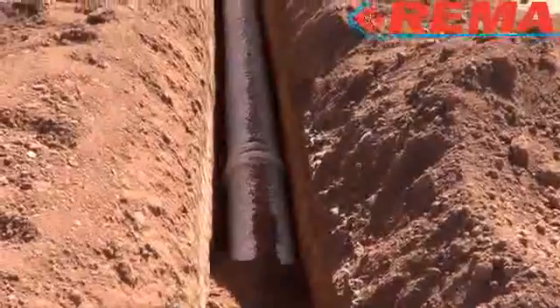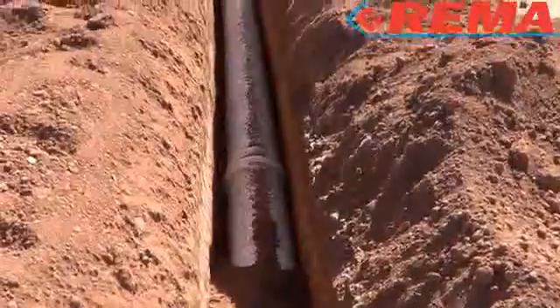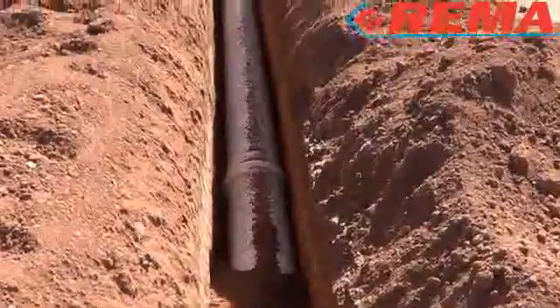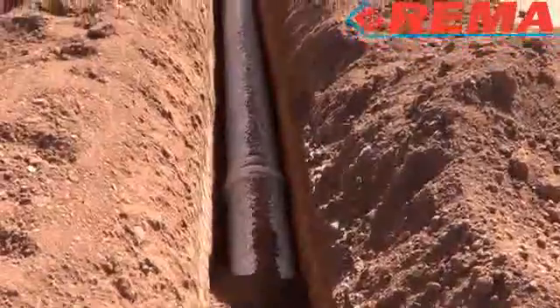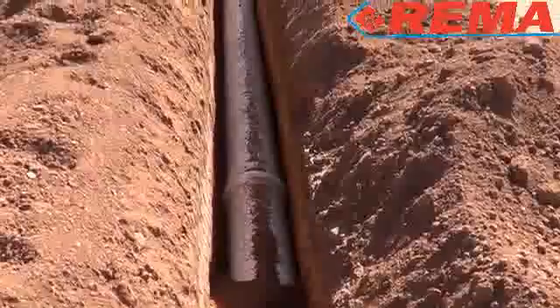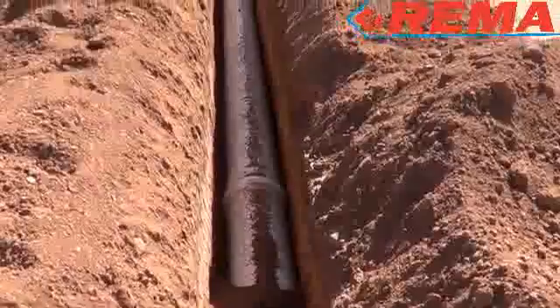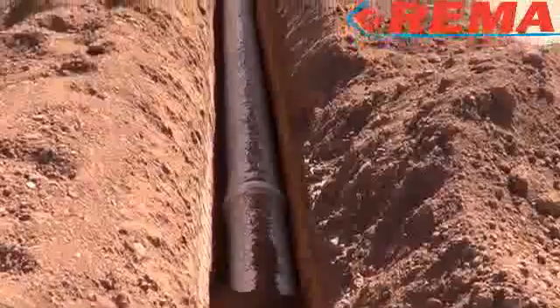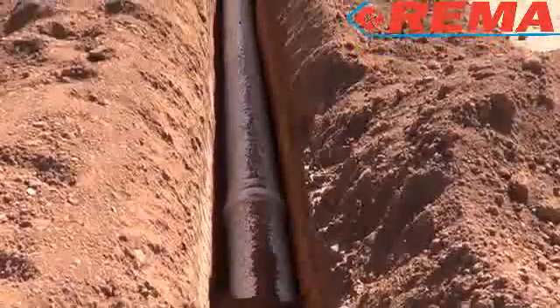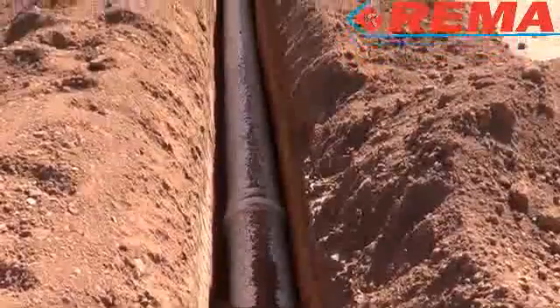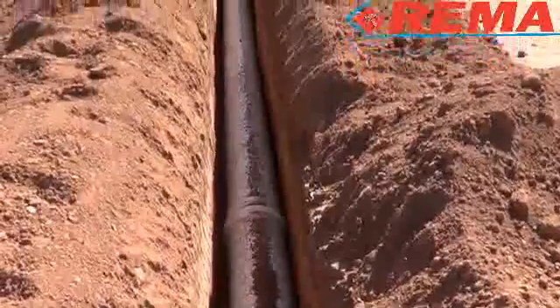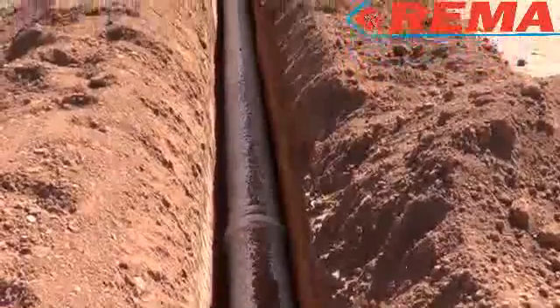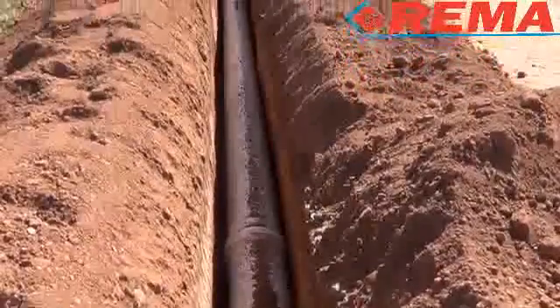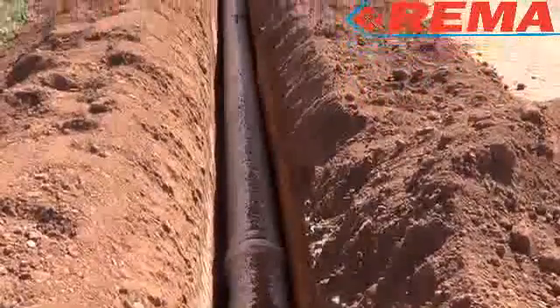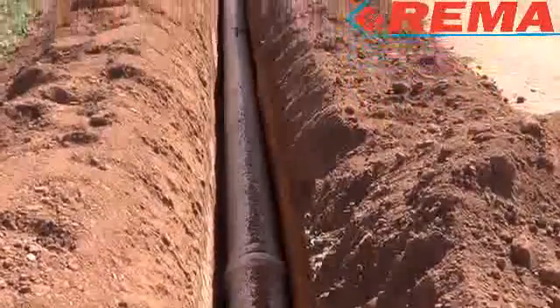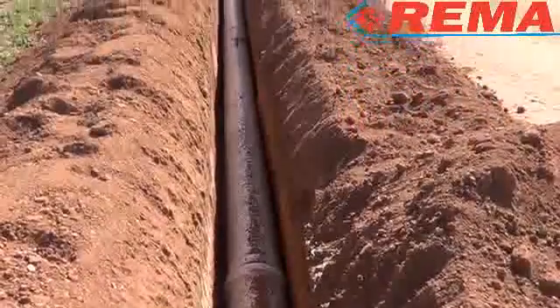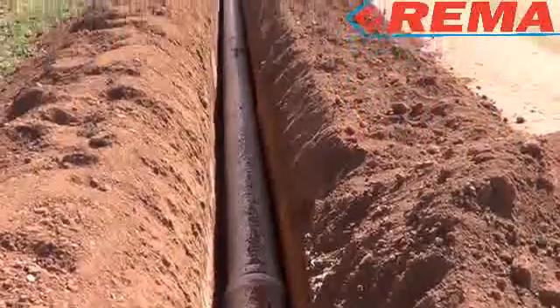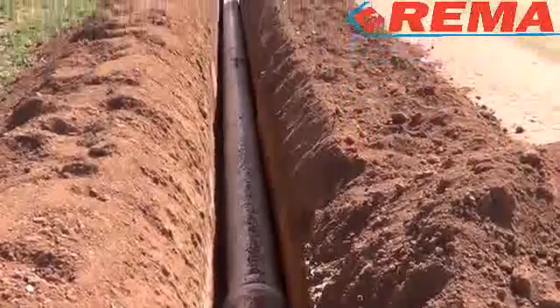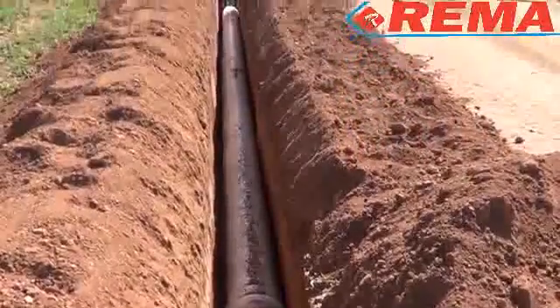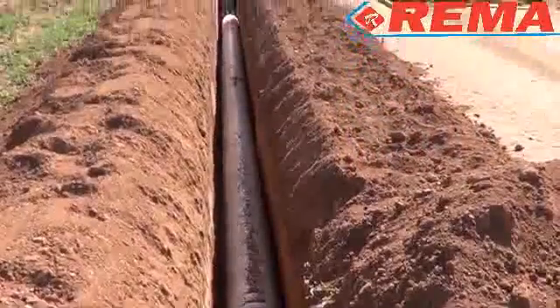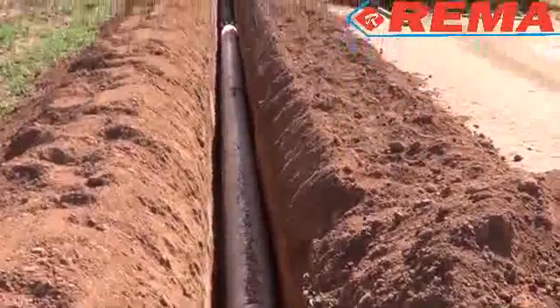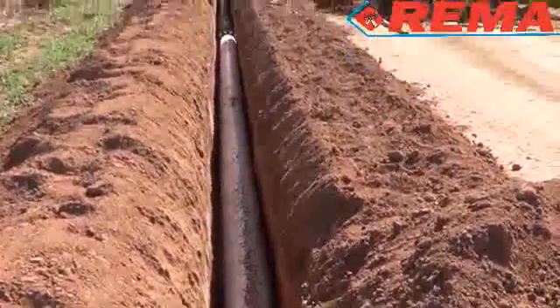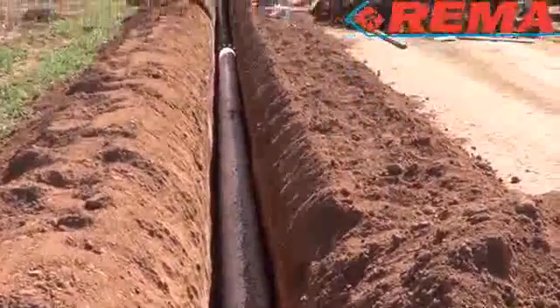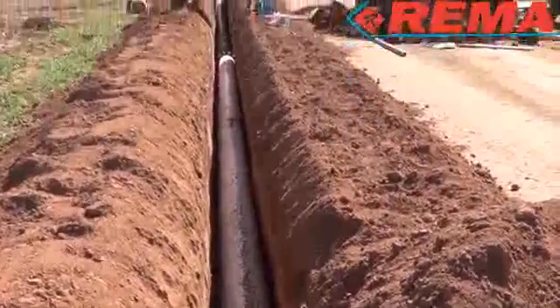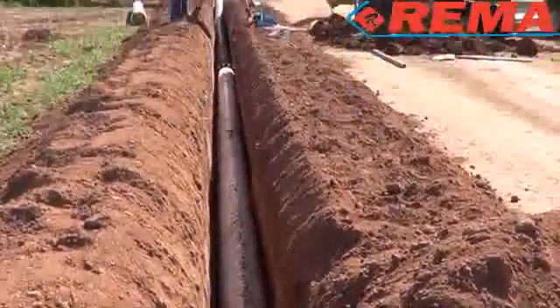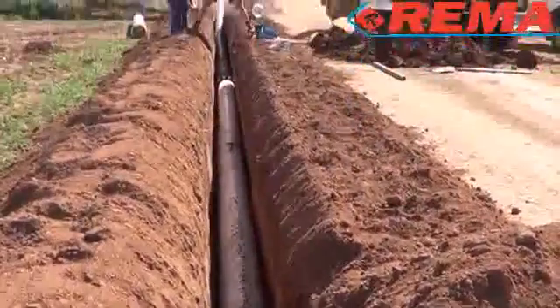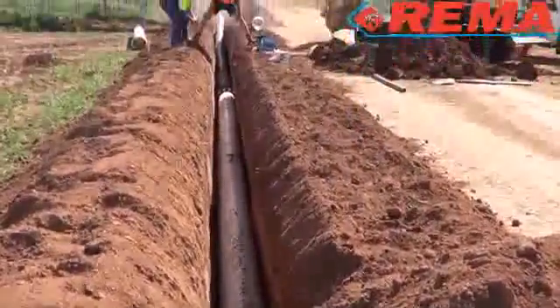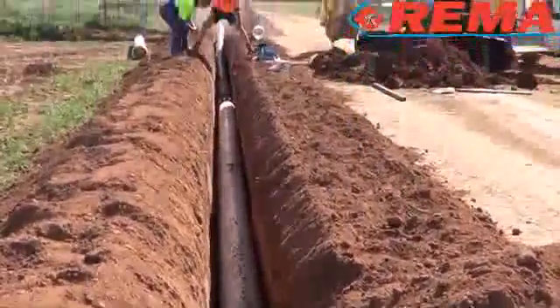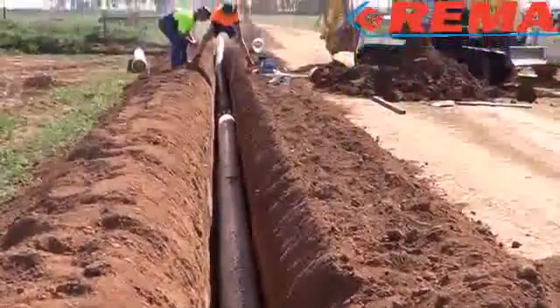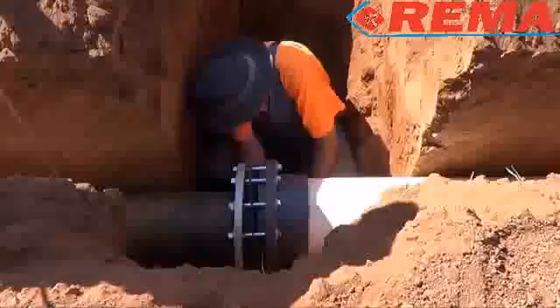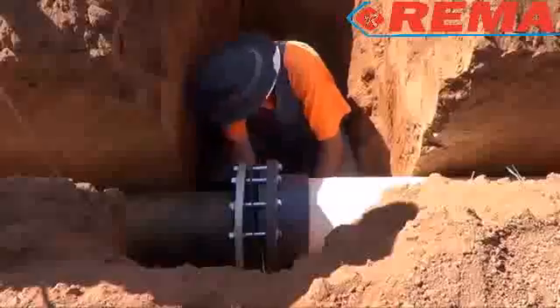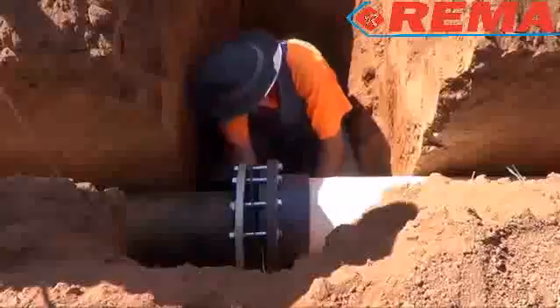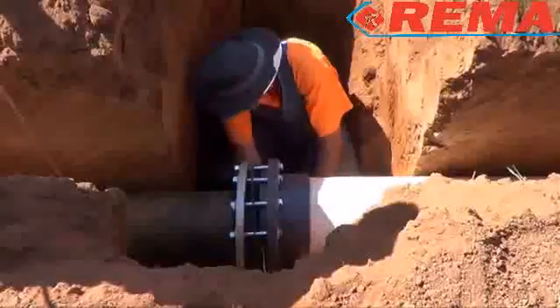At this time, the preliminary works can begin — the installation of the main line.